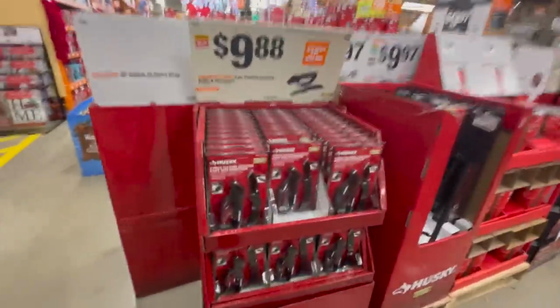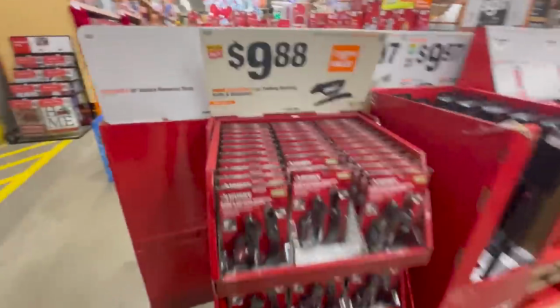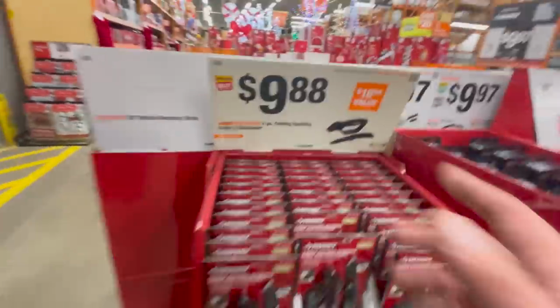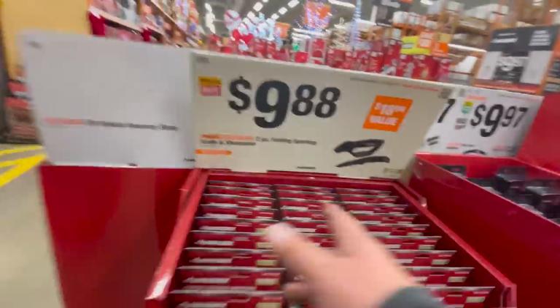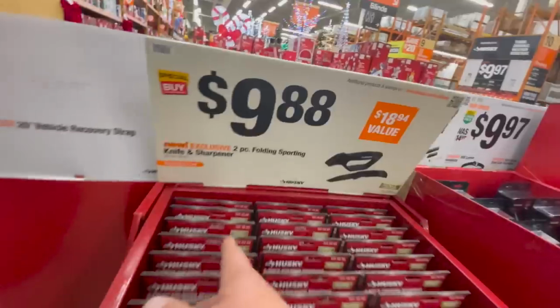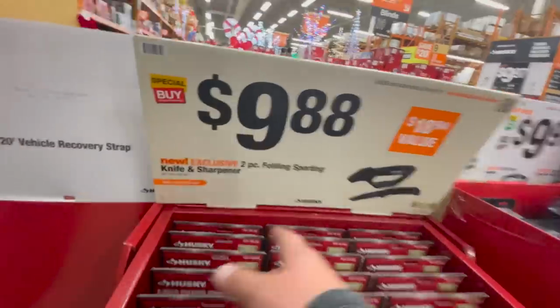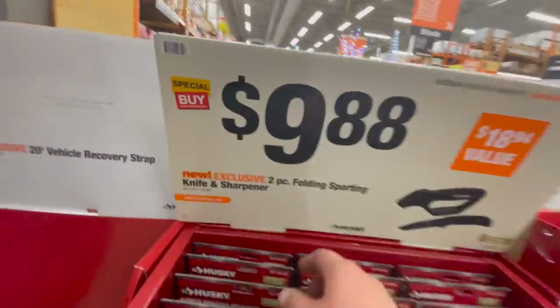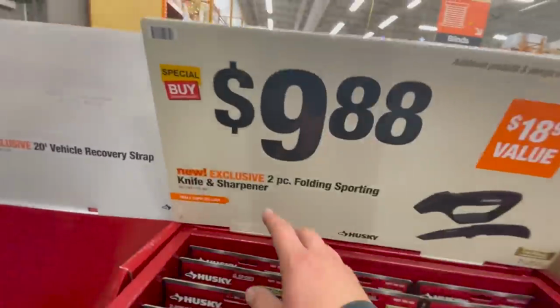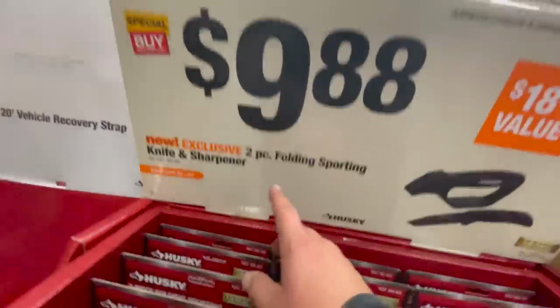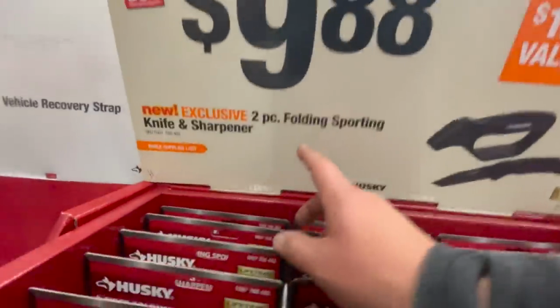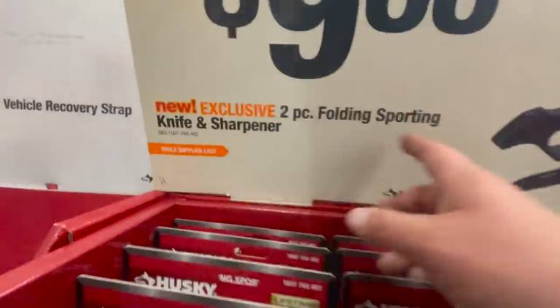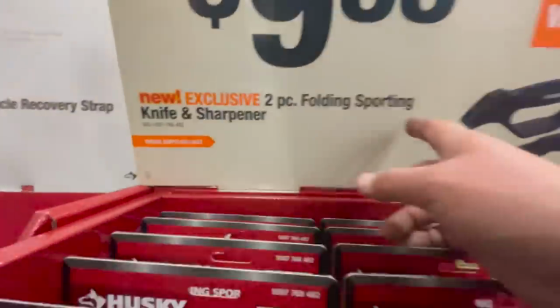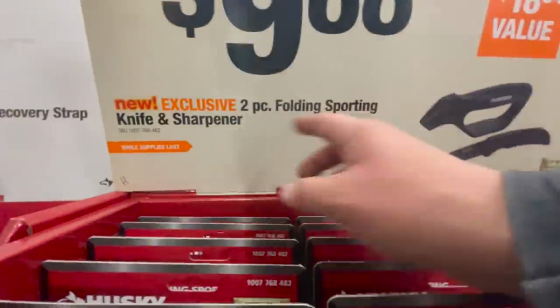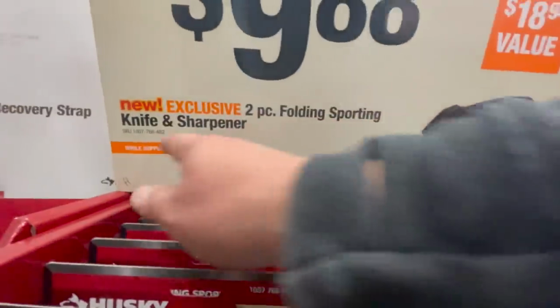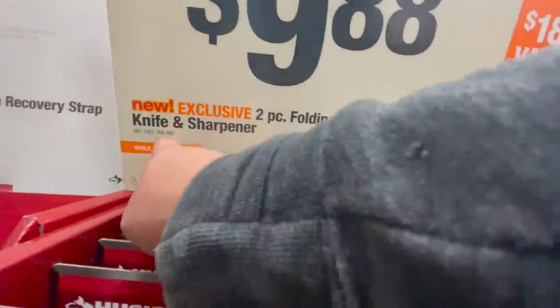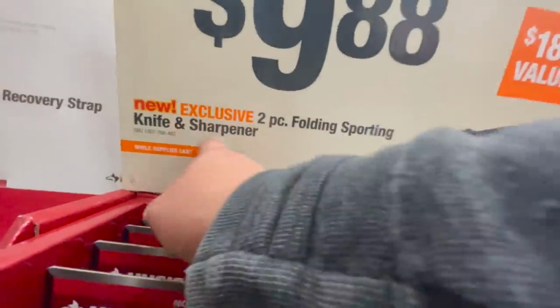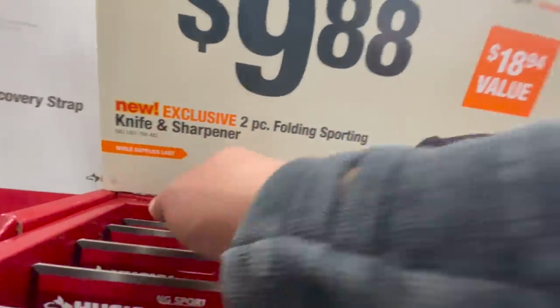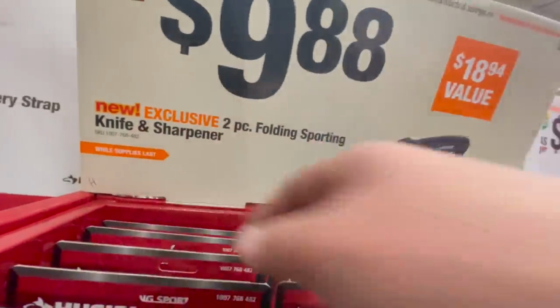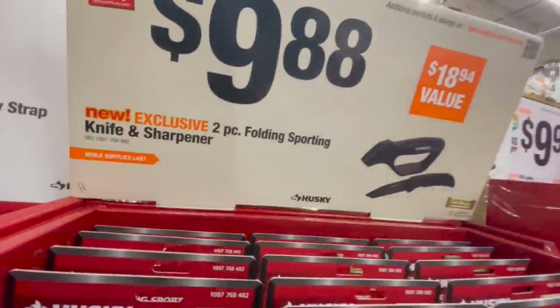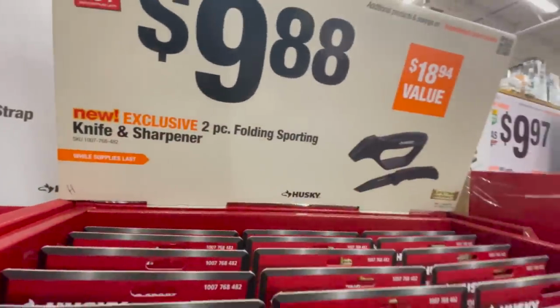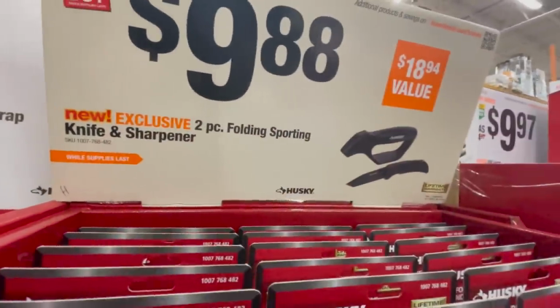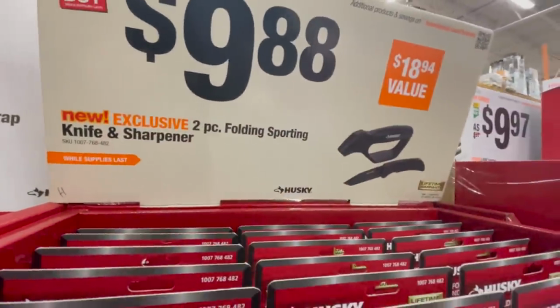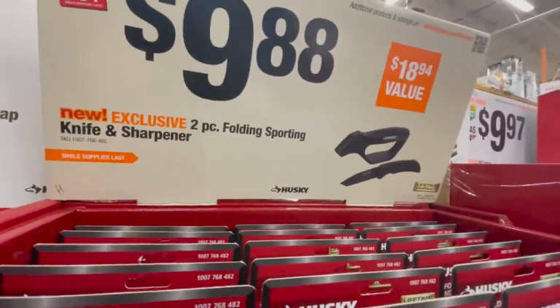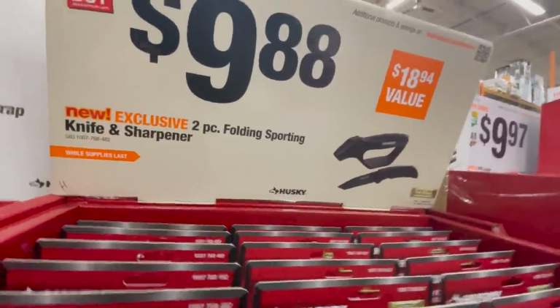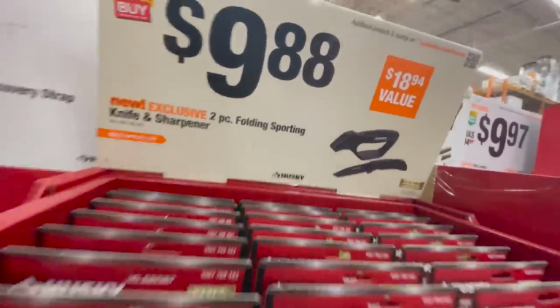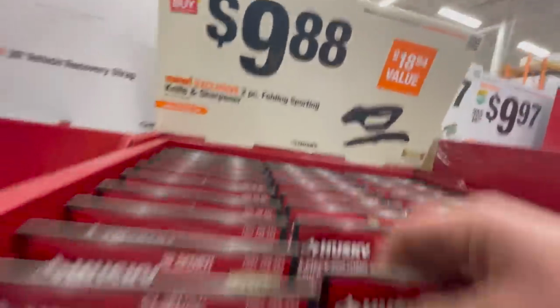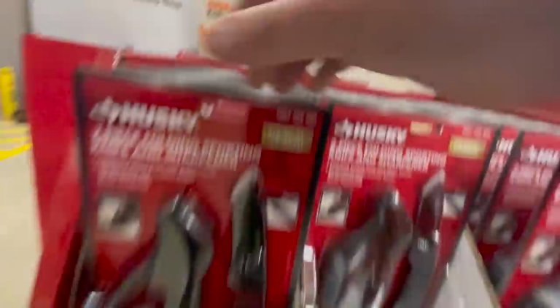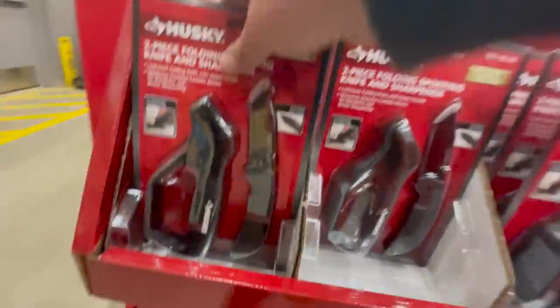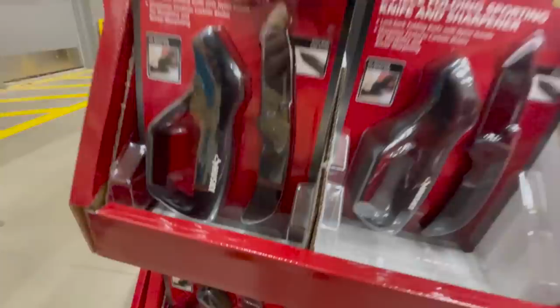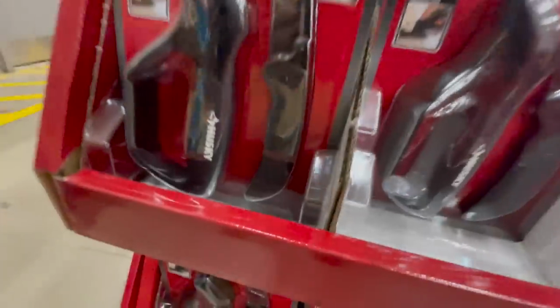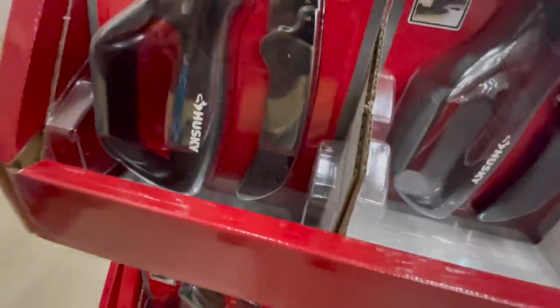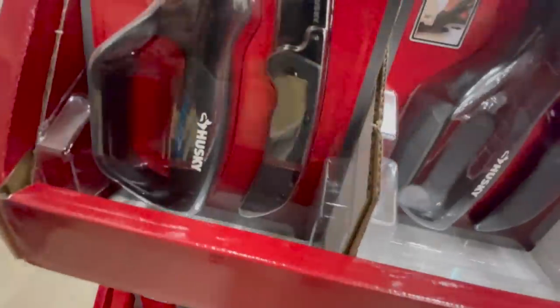$9.88 for their two-piece folding sporting knife and sharpener.